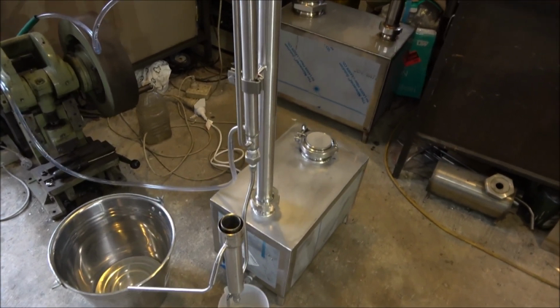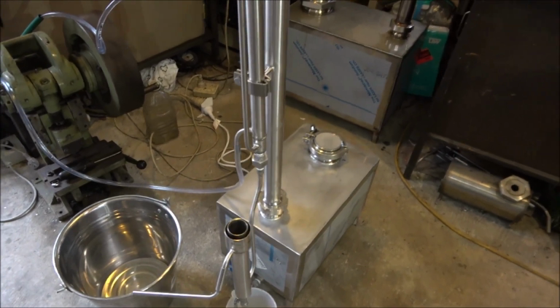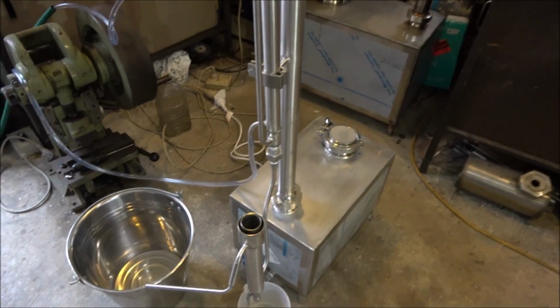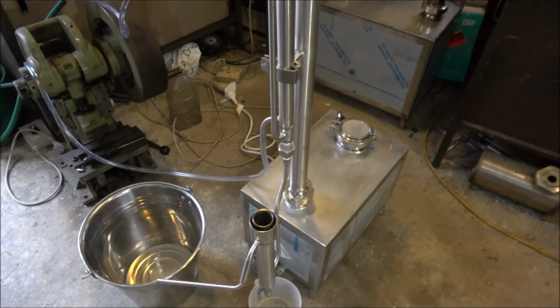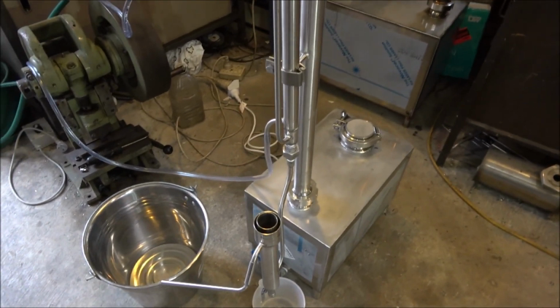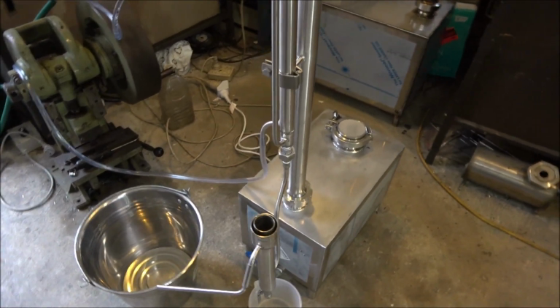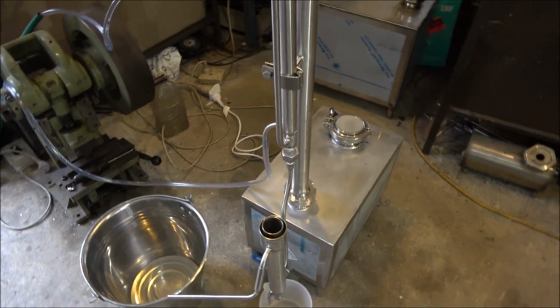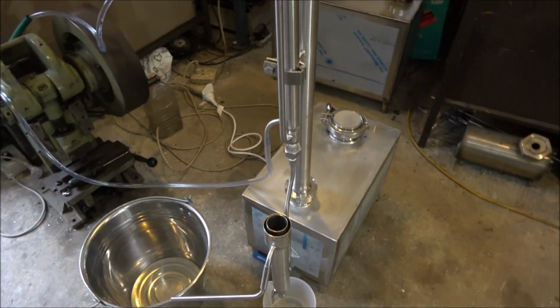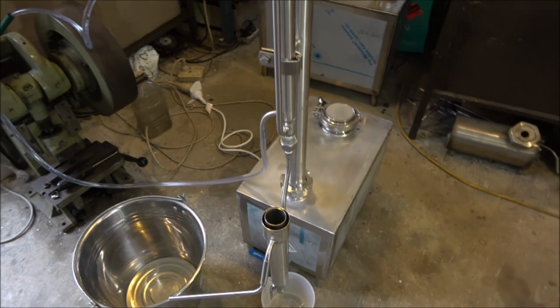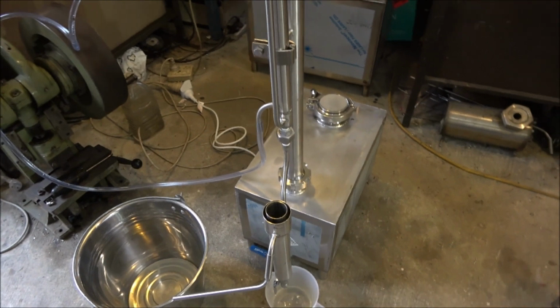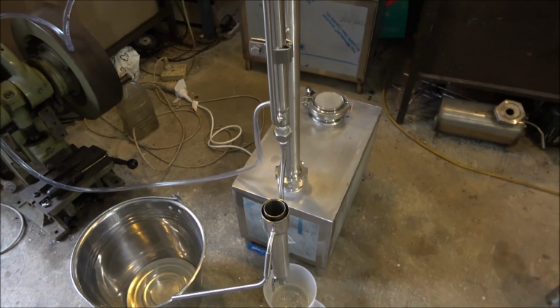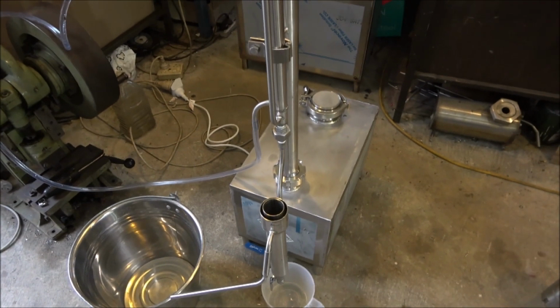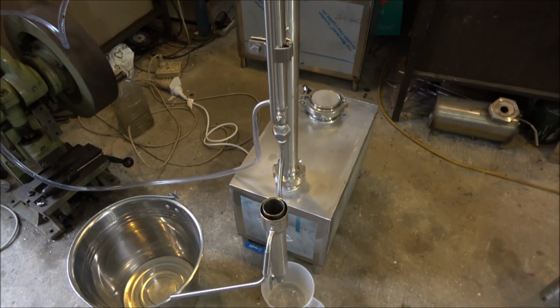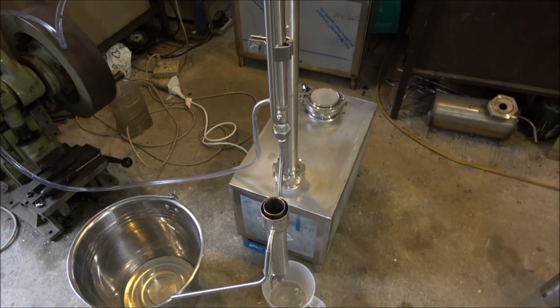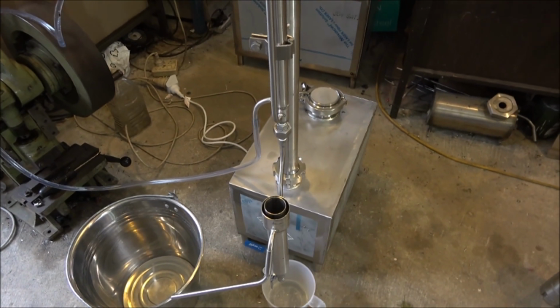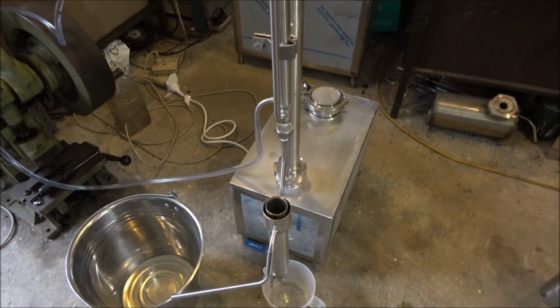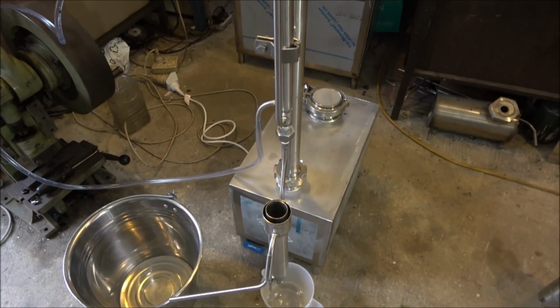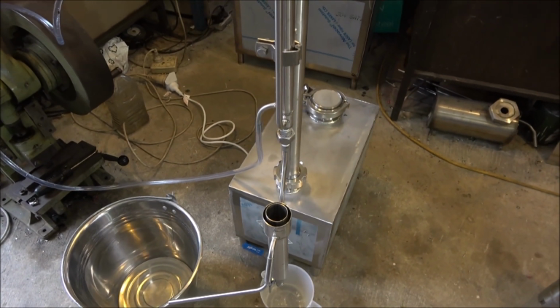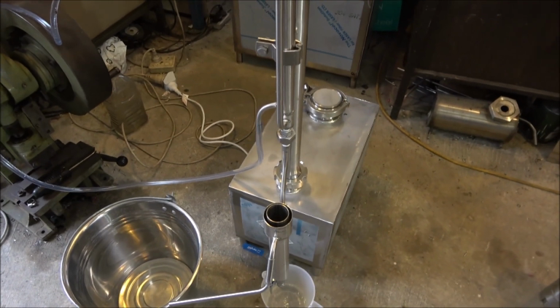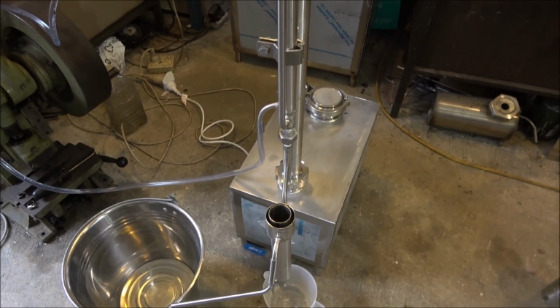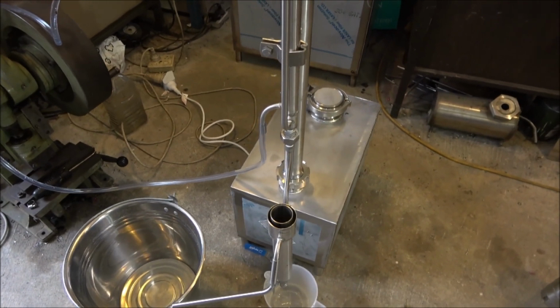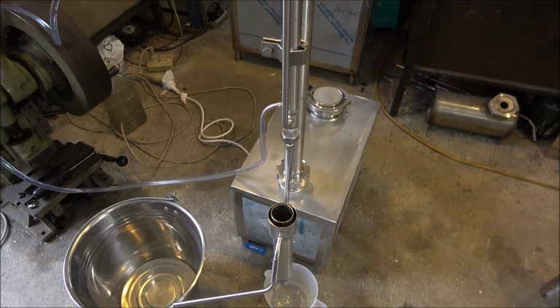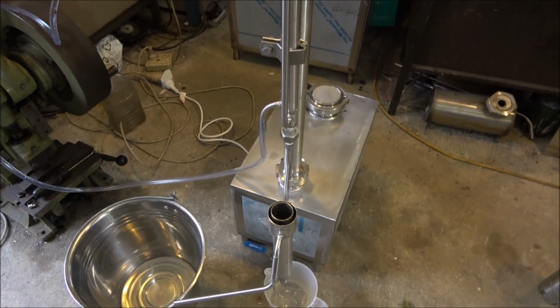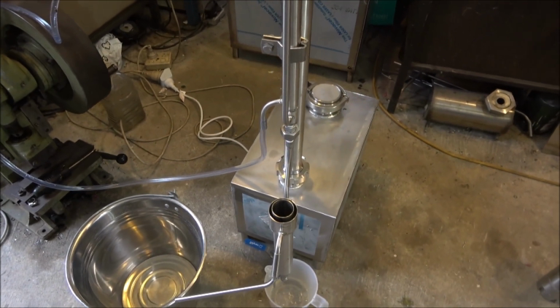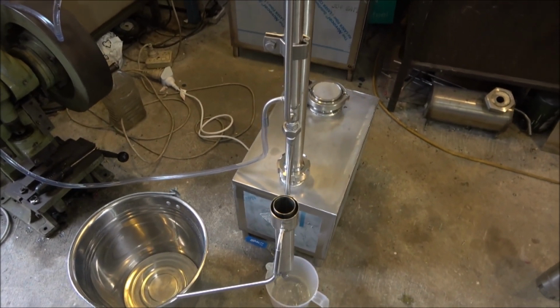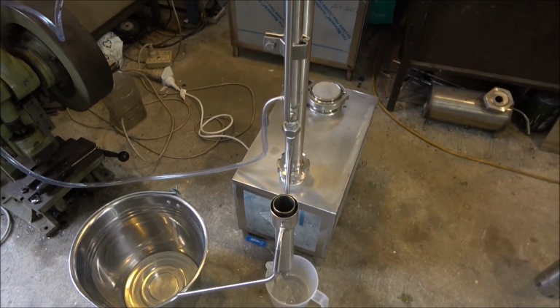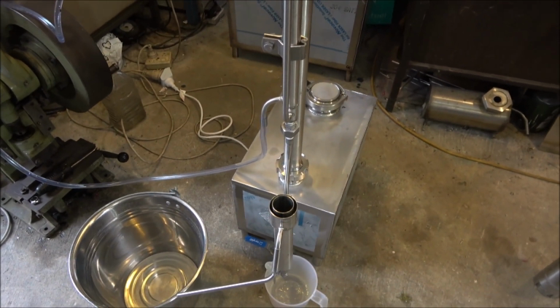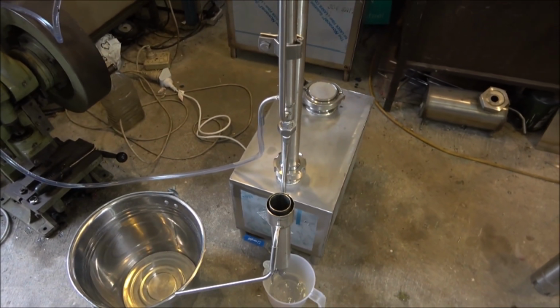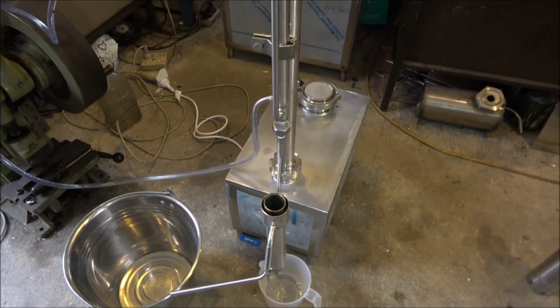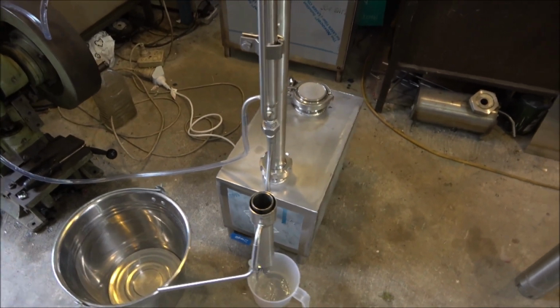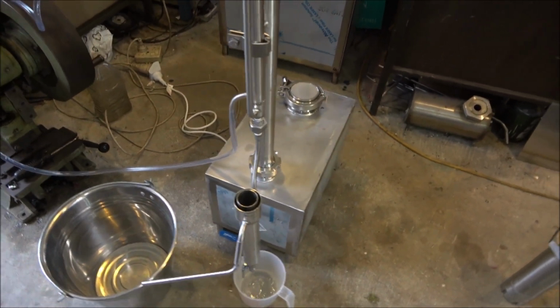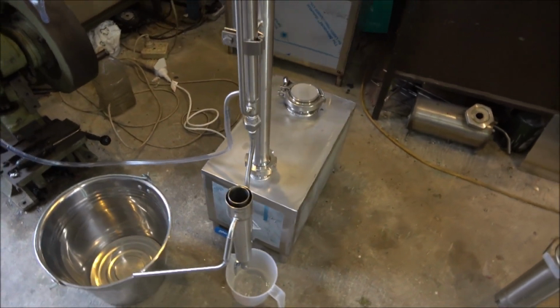For that I've got a special column — a different one for the stripping distillation.